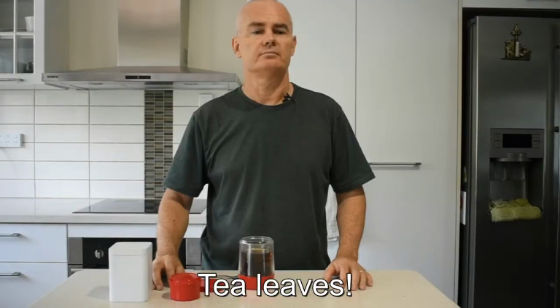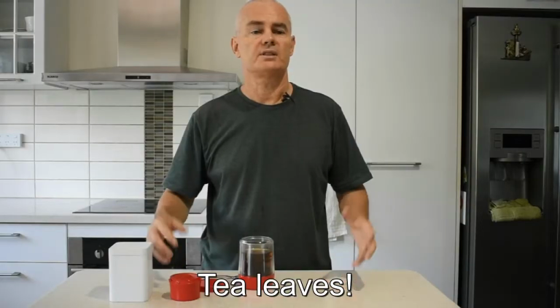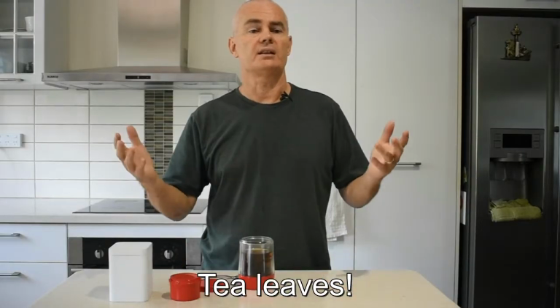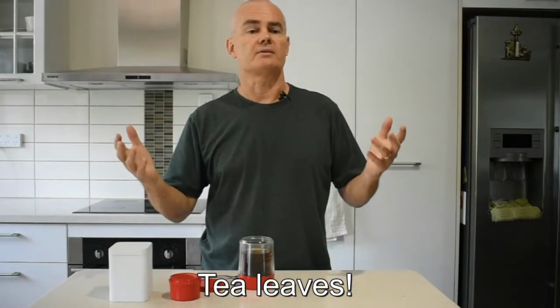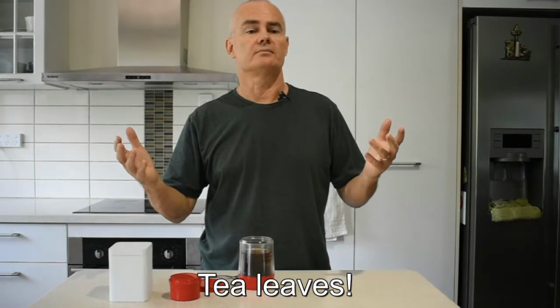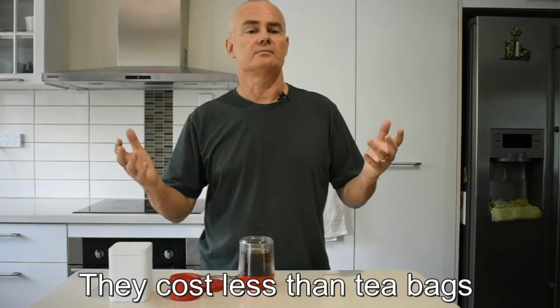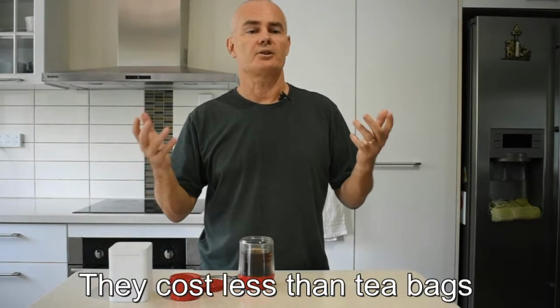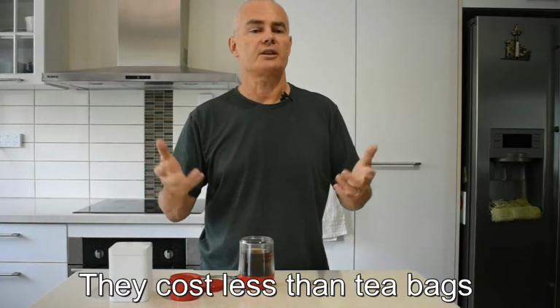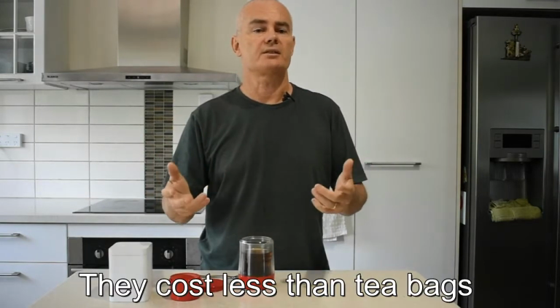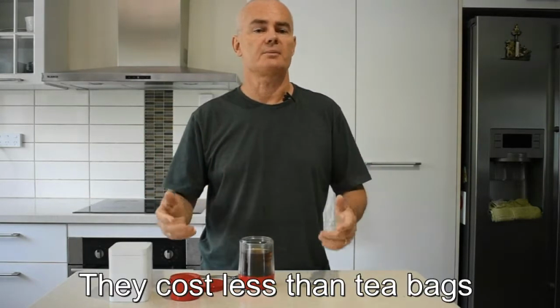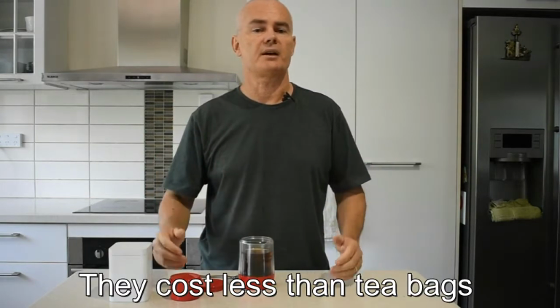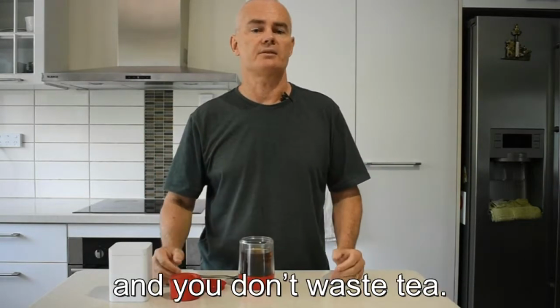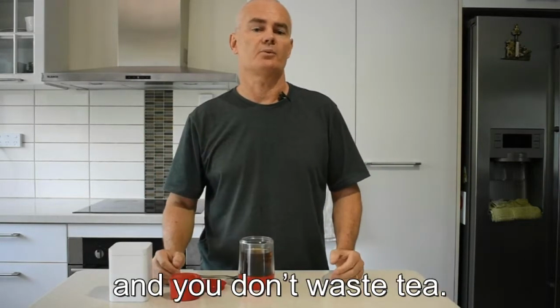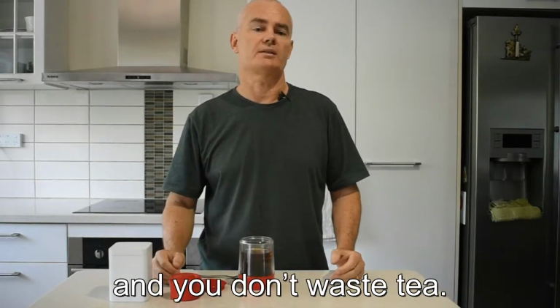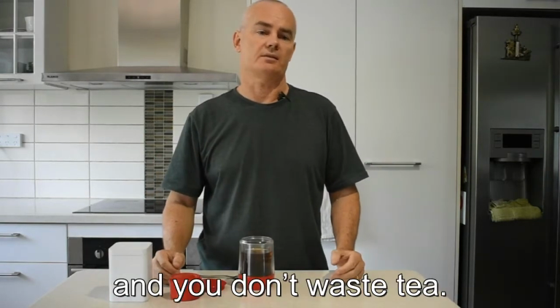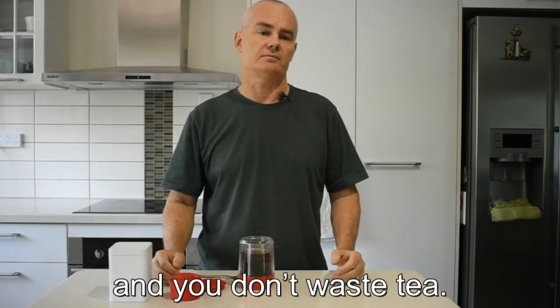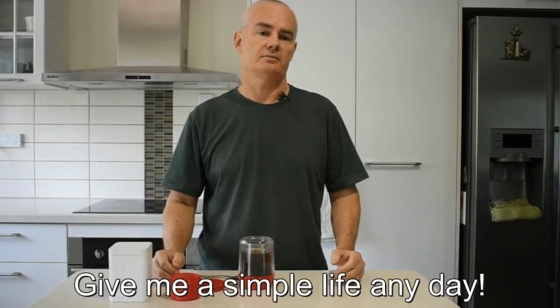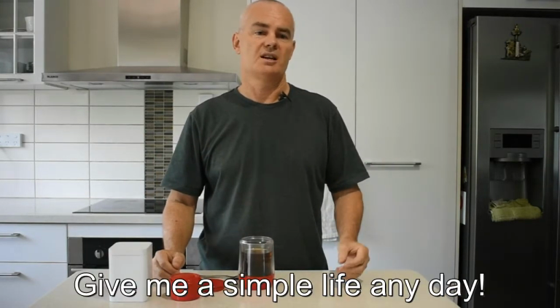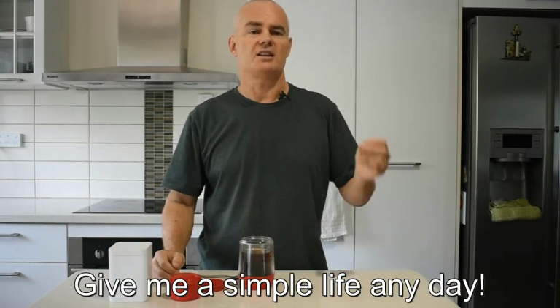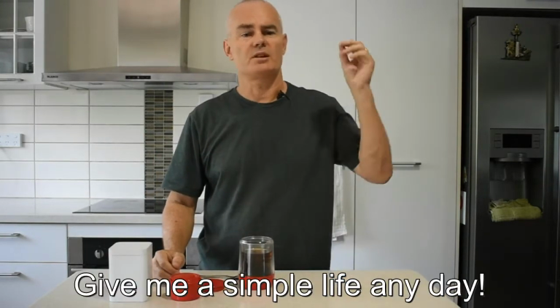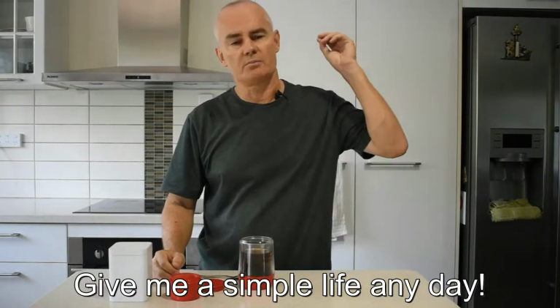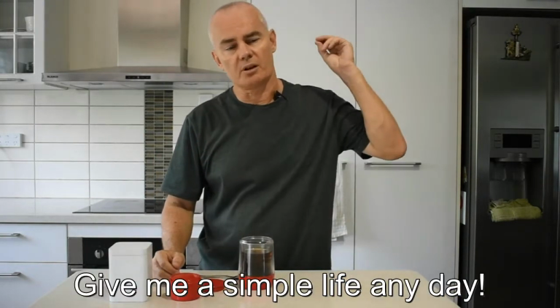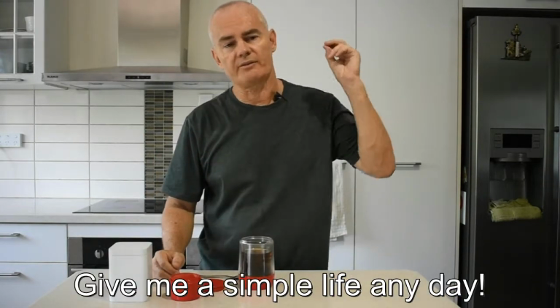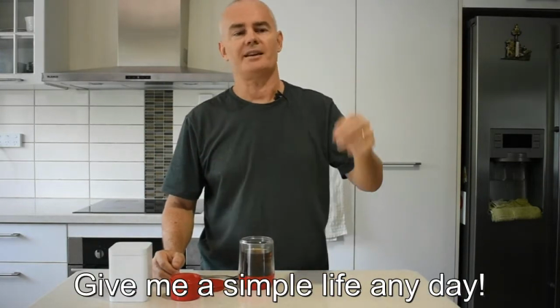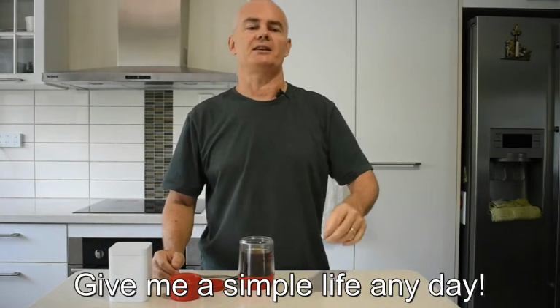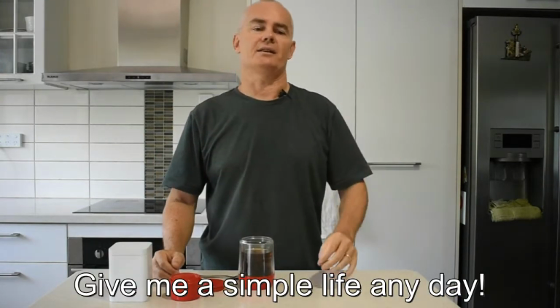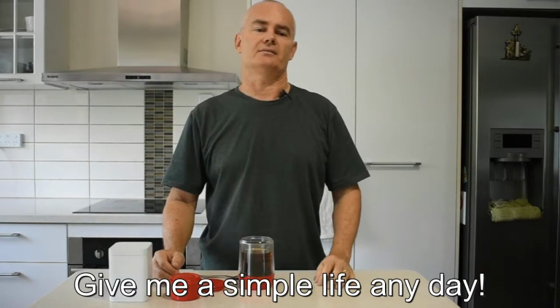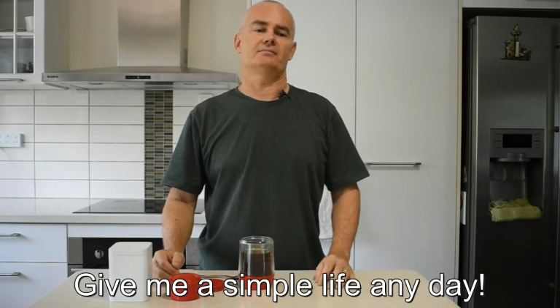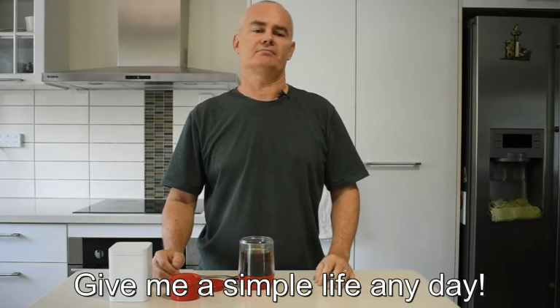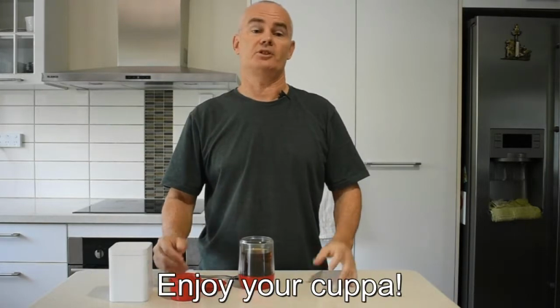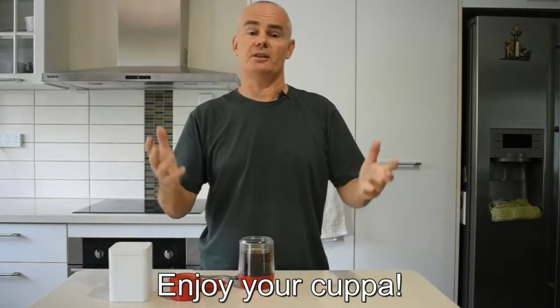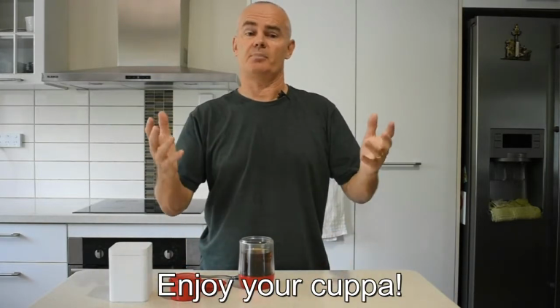Tea leaves. They cost less than tea bags, and you don't waste tea. Give me a simple life any day. Enjoy your cuppa.